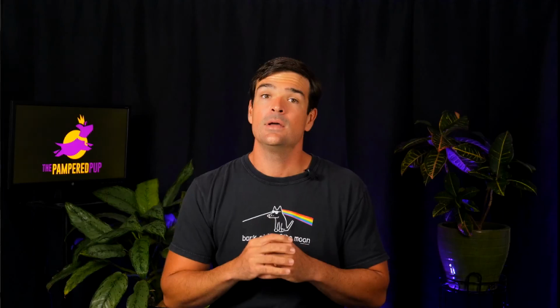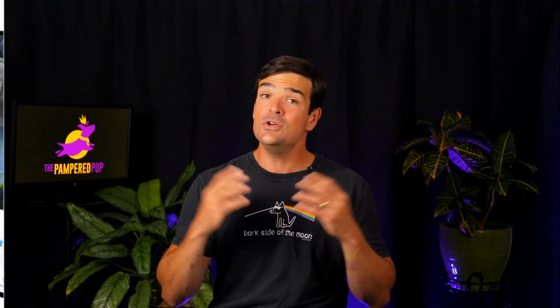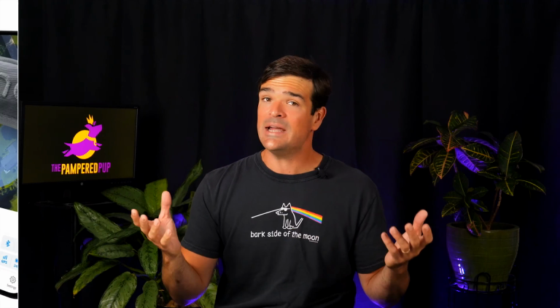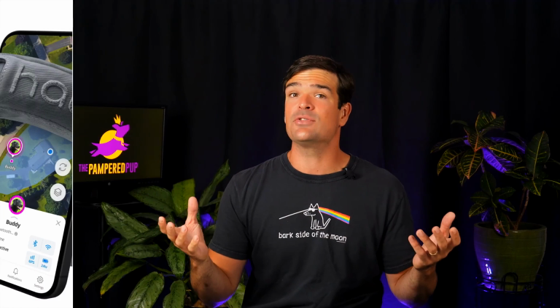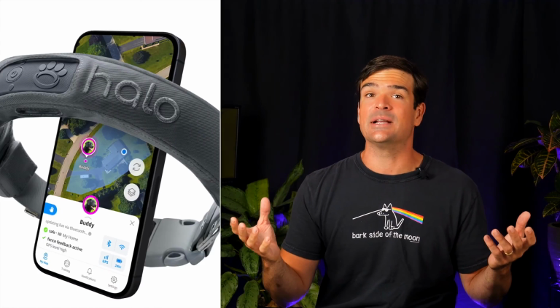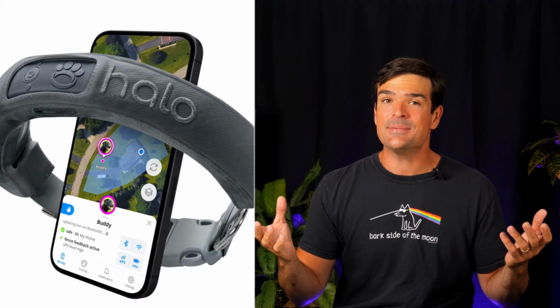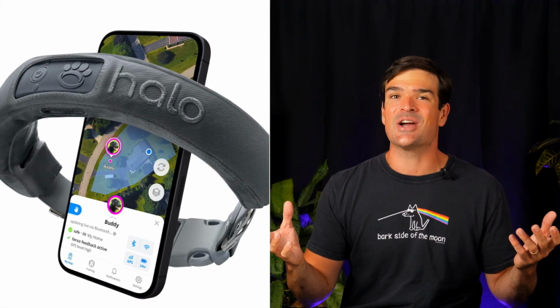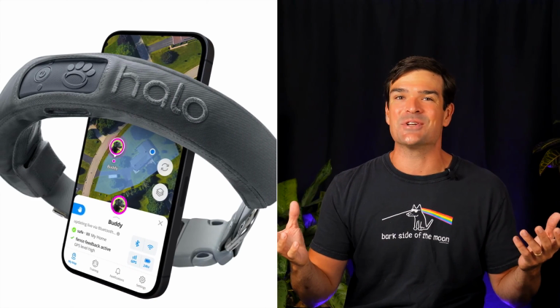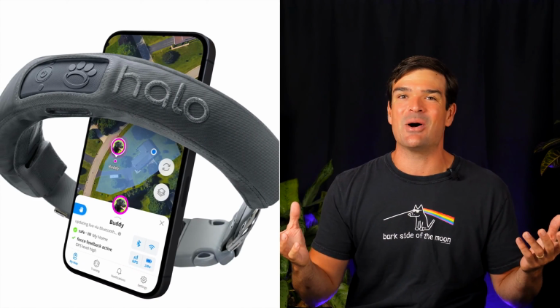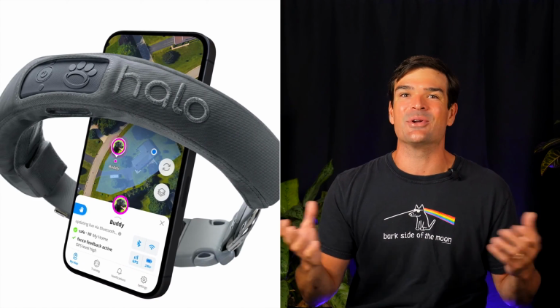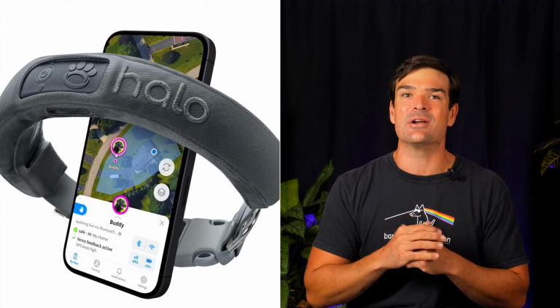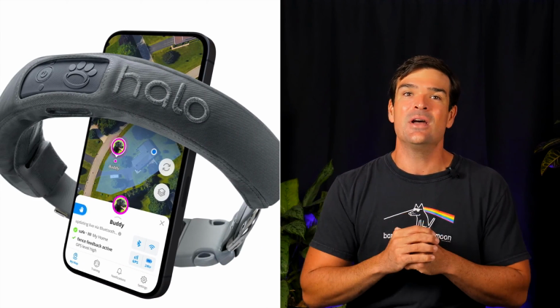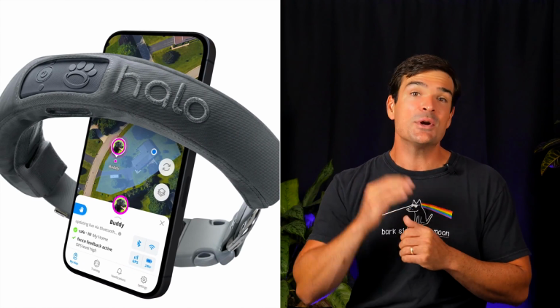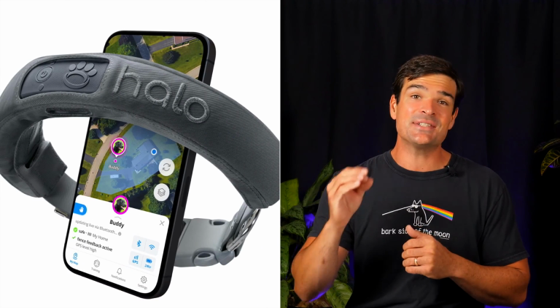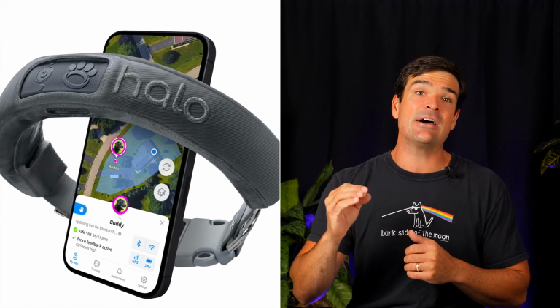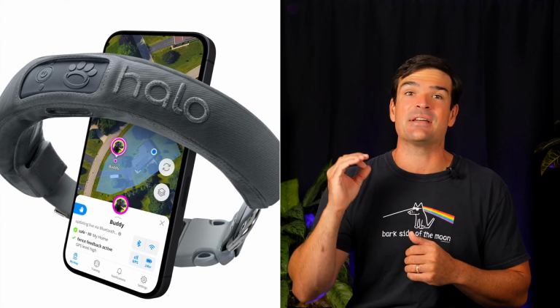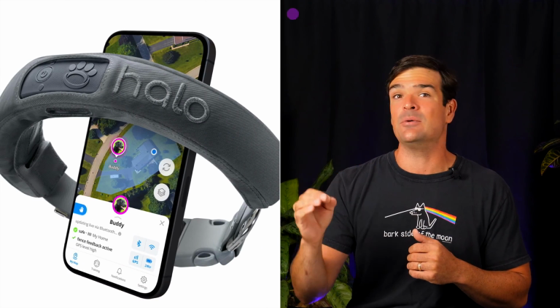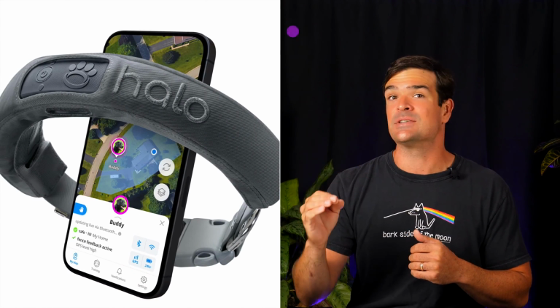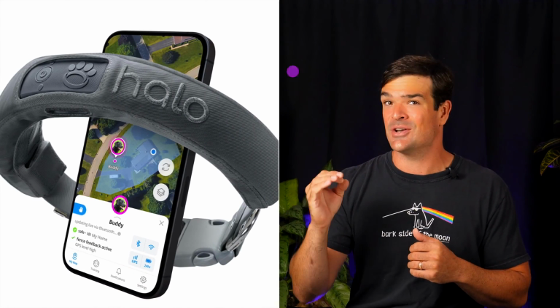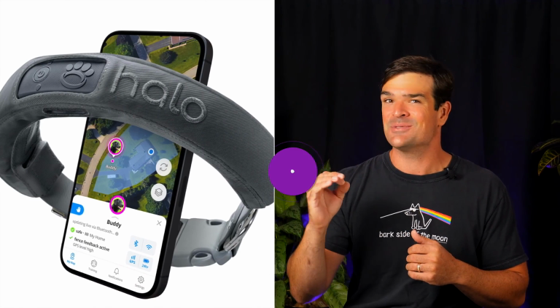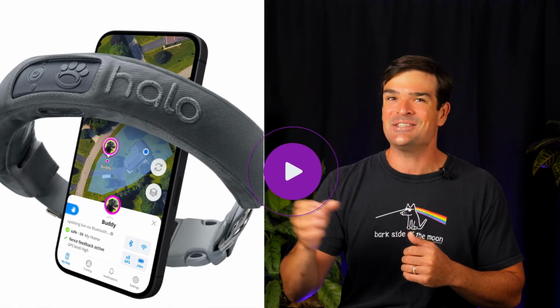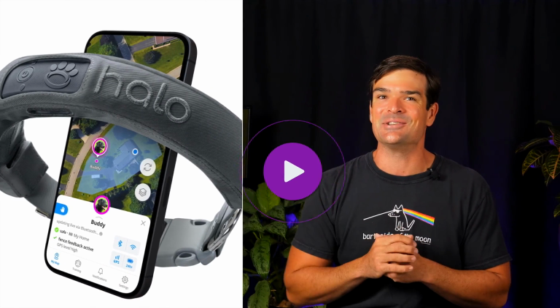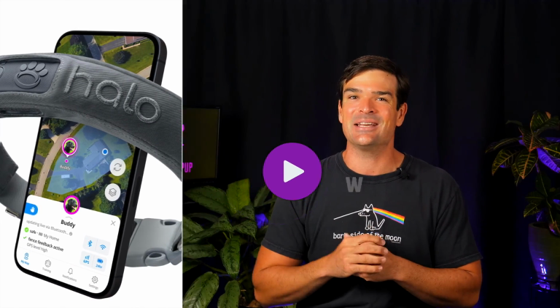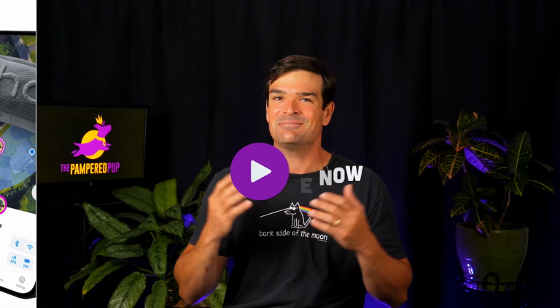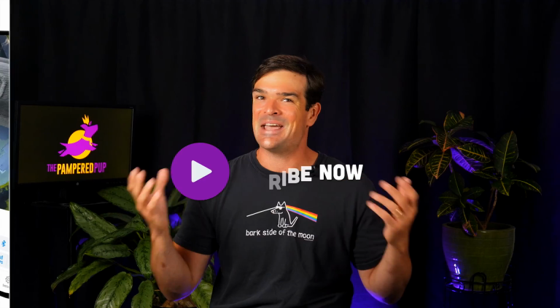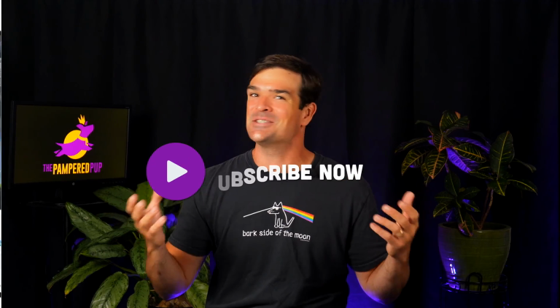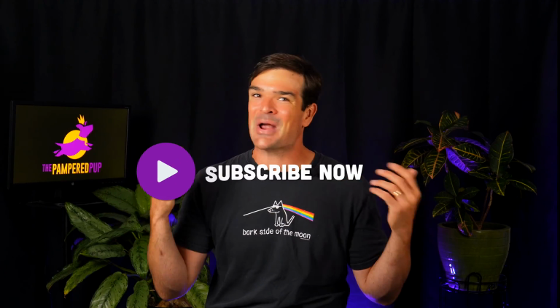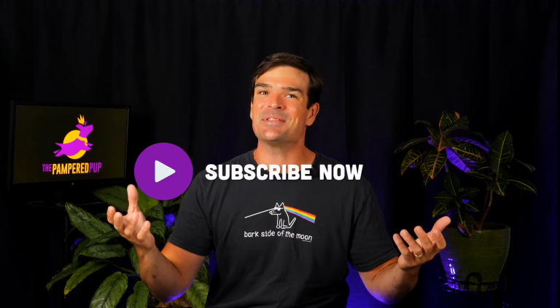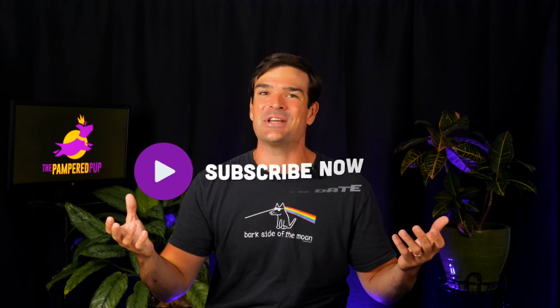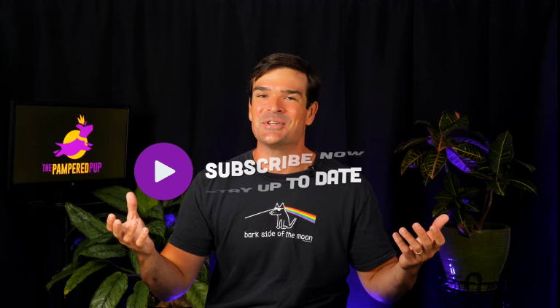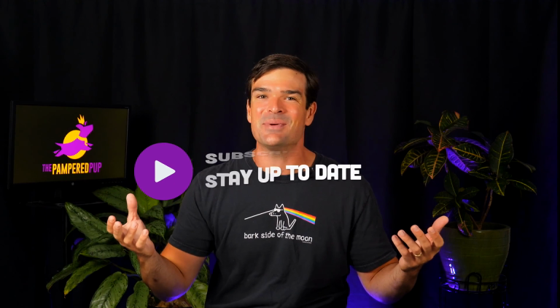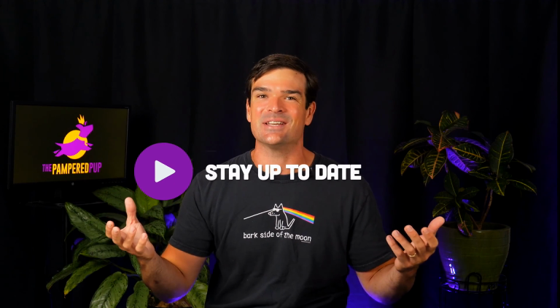The new Halo 3 claims to cover a smaller yard. We're testing it out as I film this, so stay tuned — and subscribe to the channel so you don't miss it.